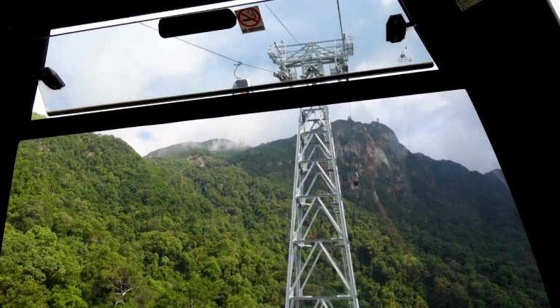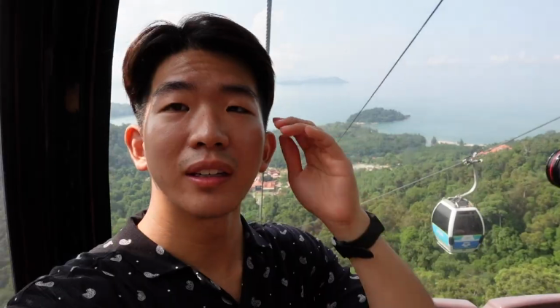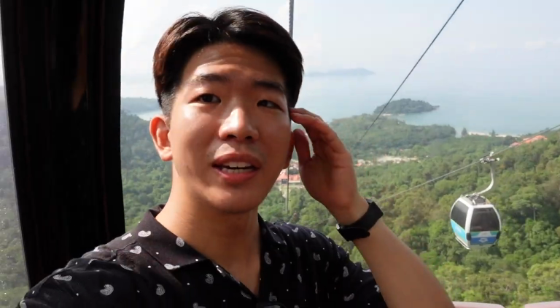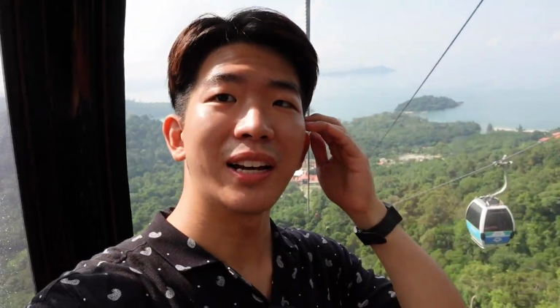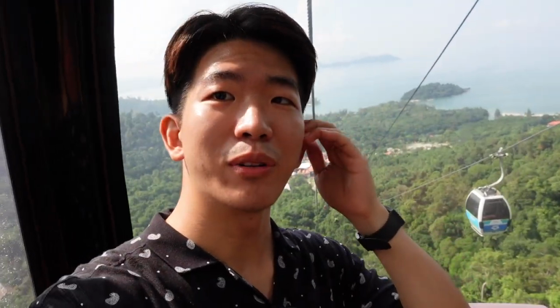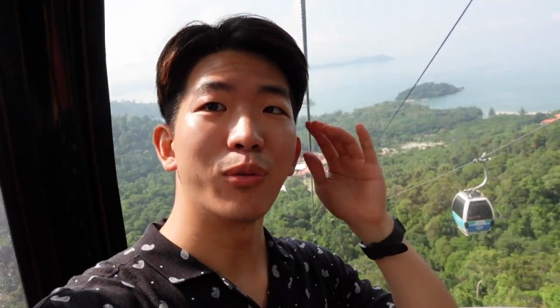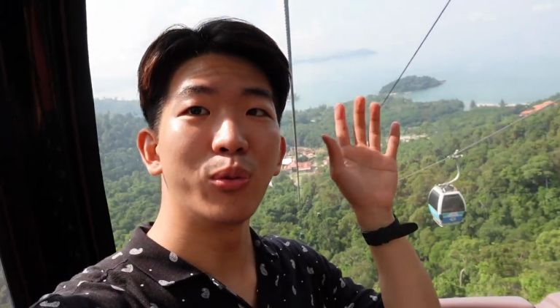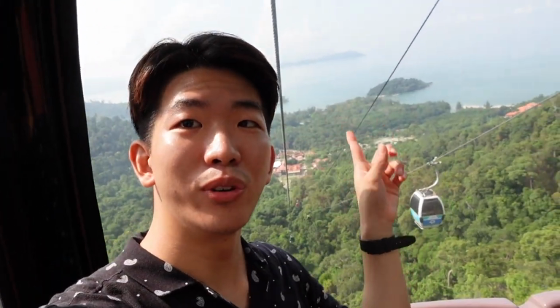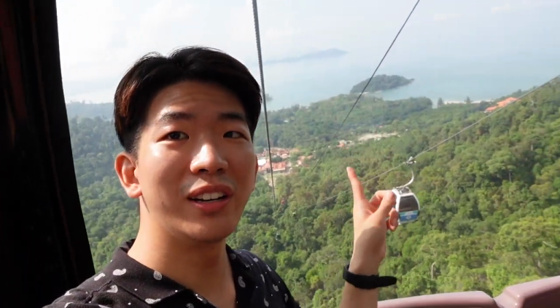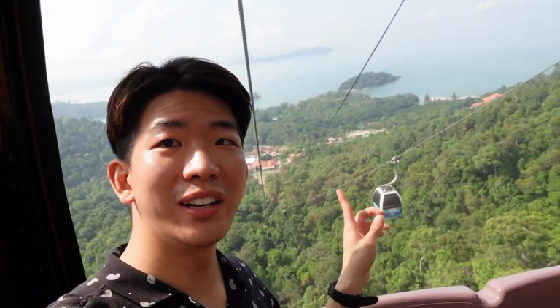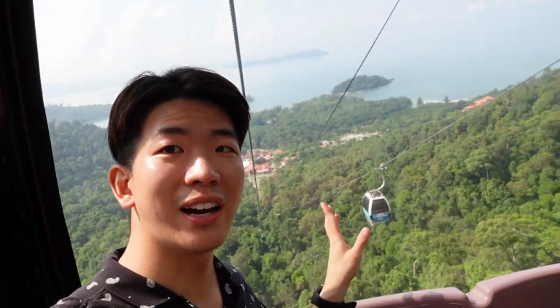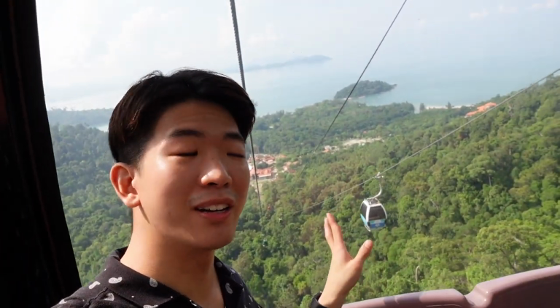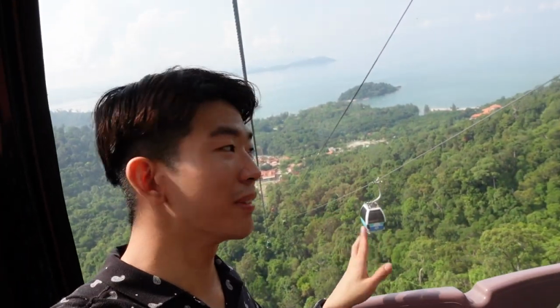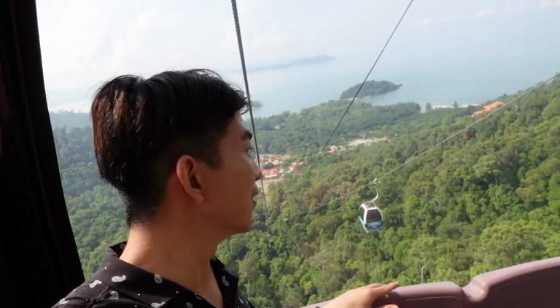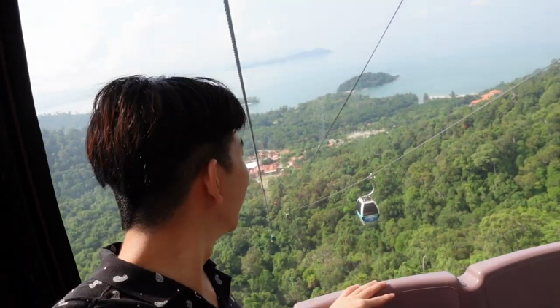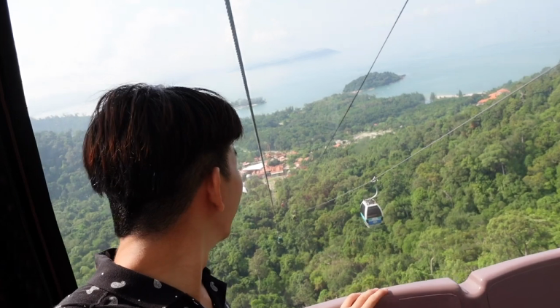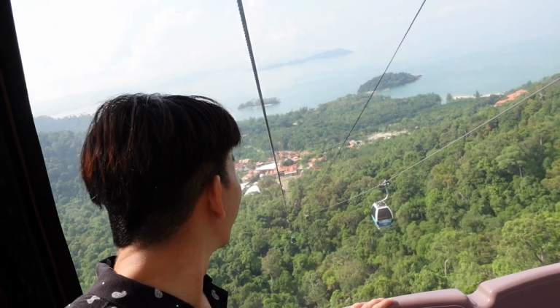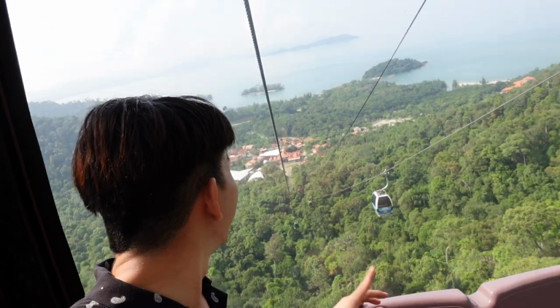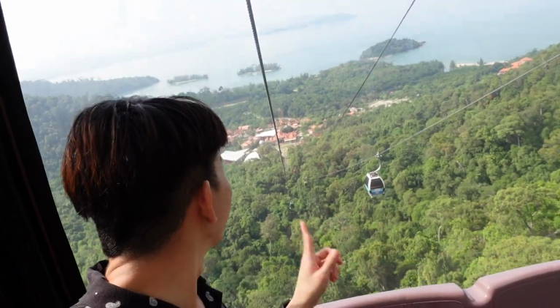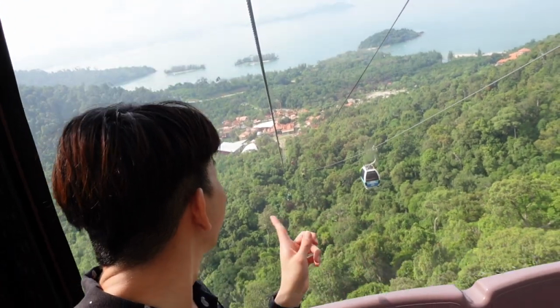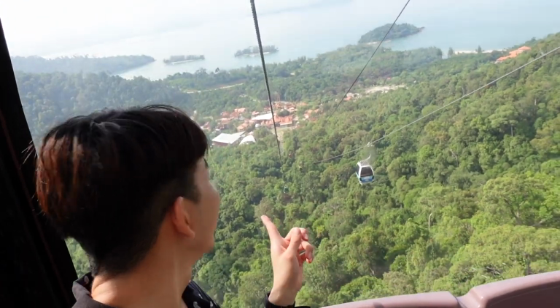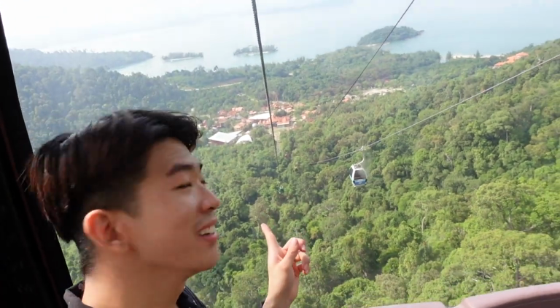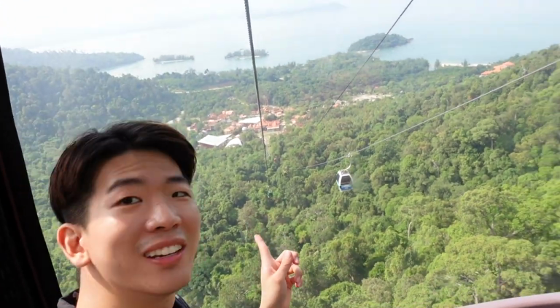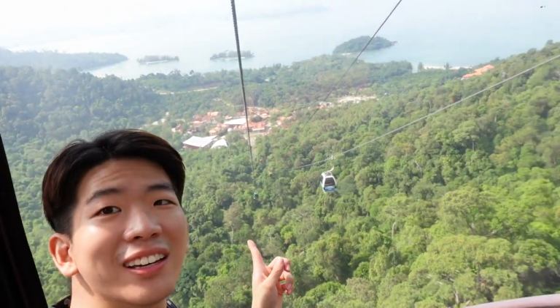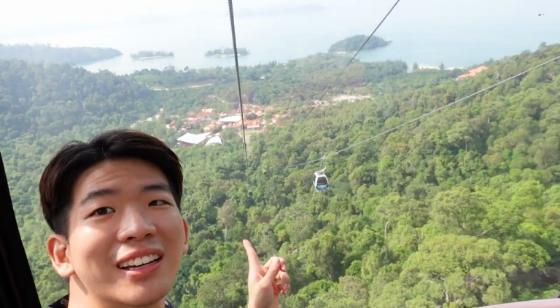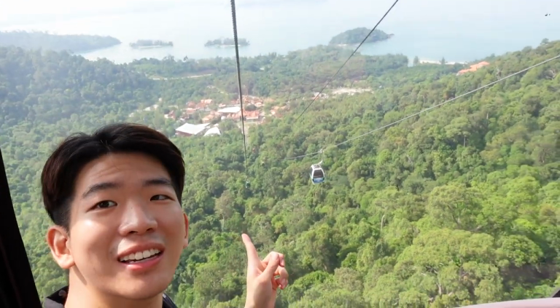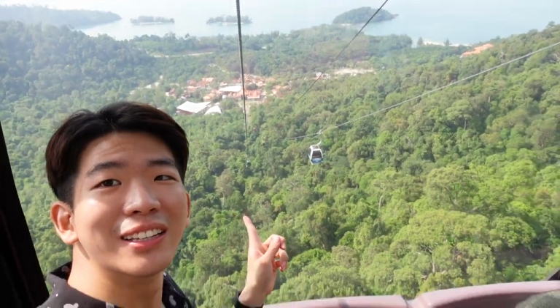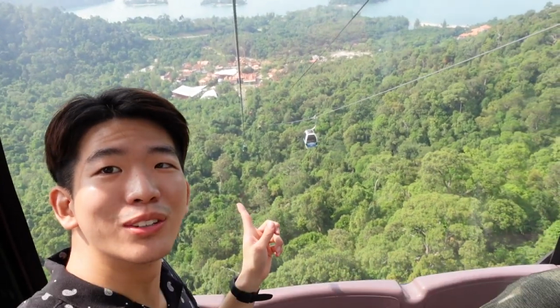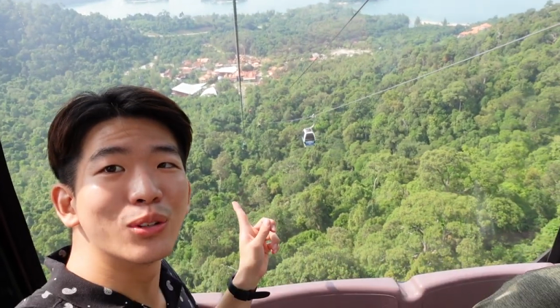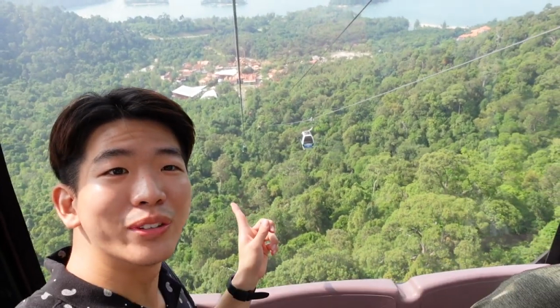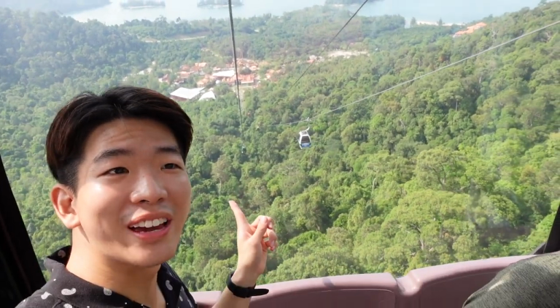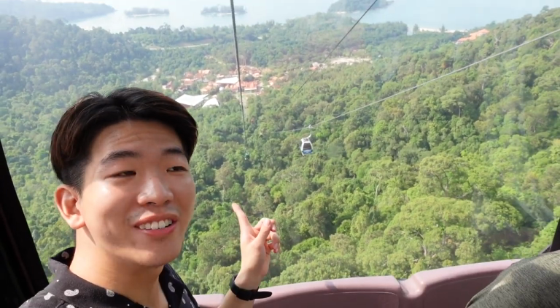Hey guys, we are really high up now, as you can see, it's so scary.